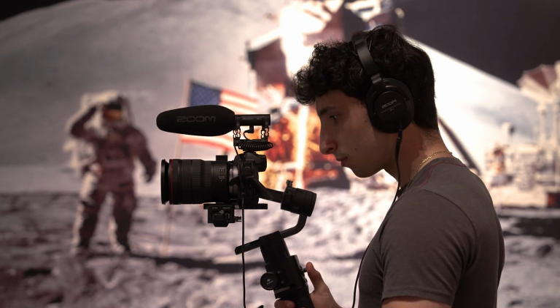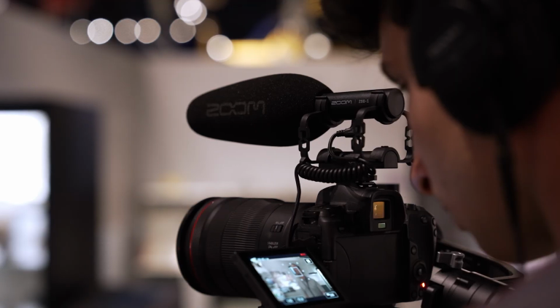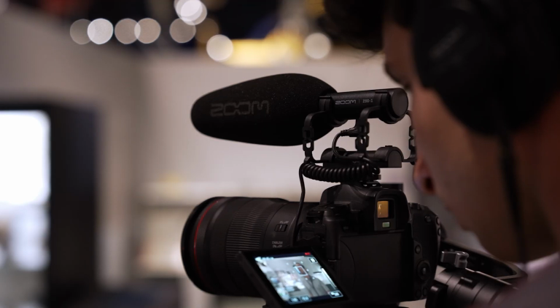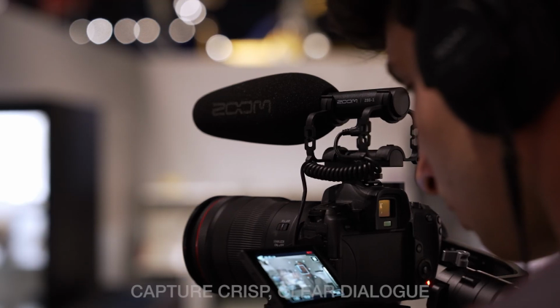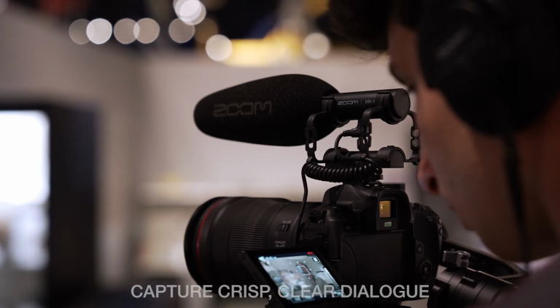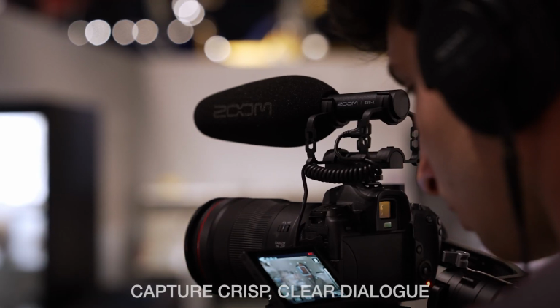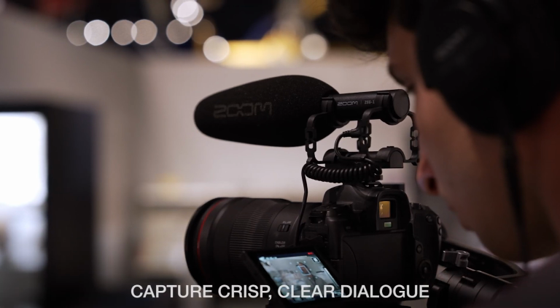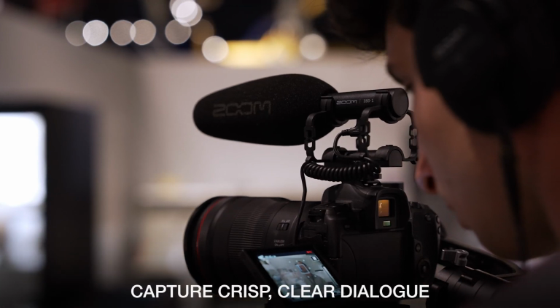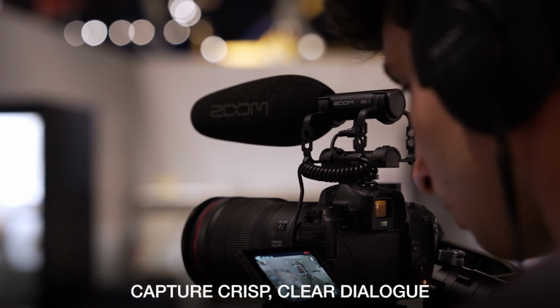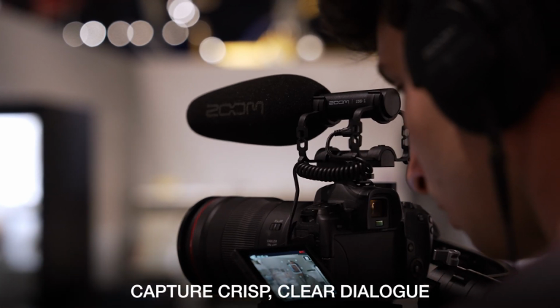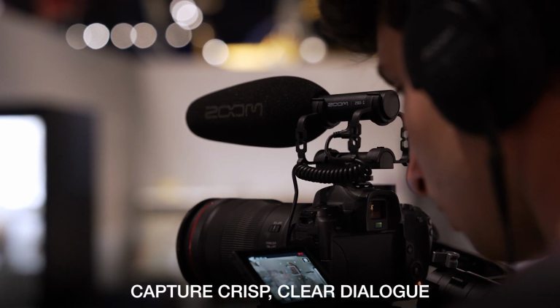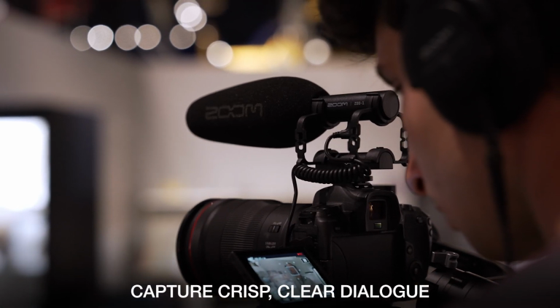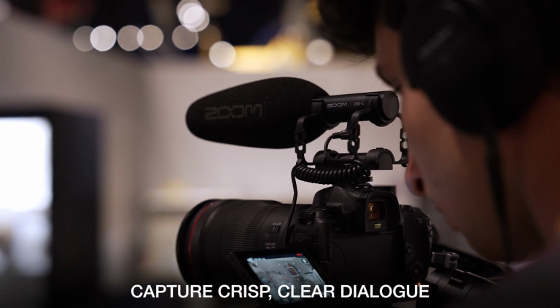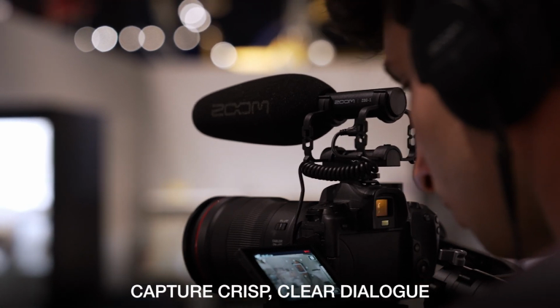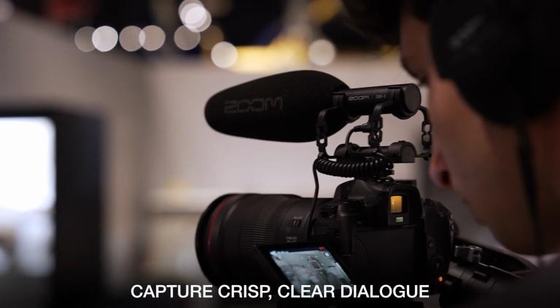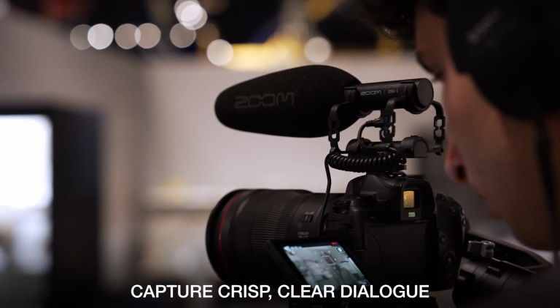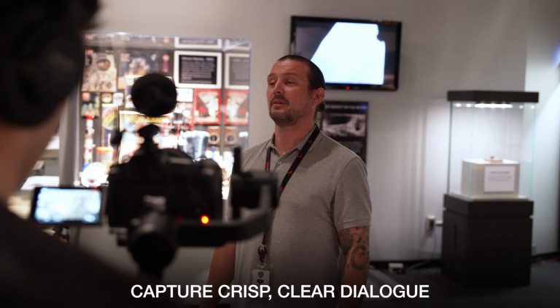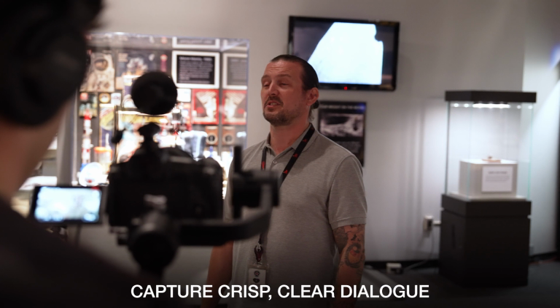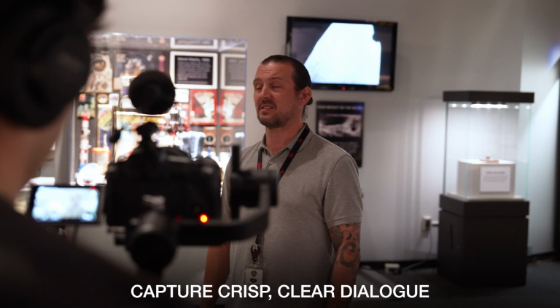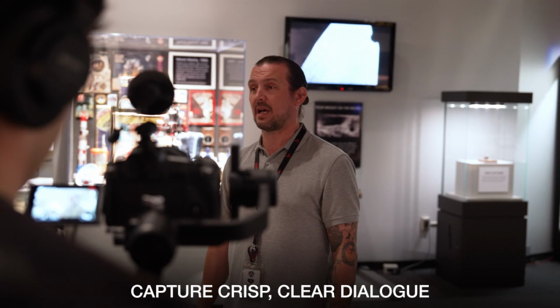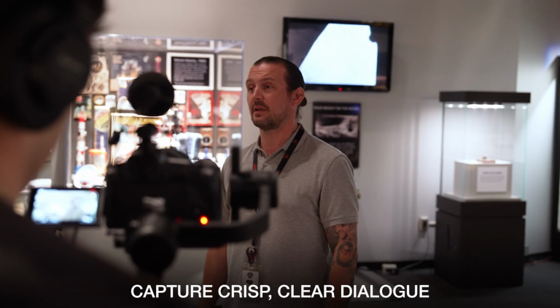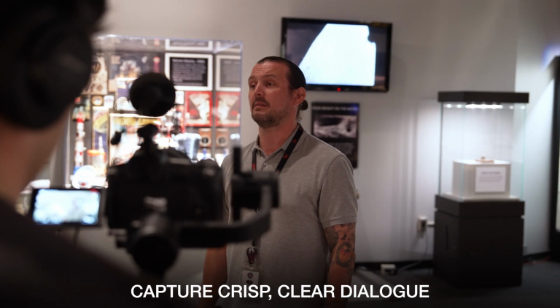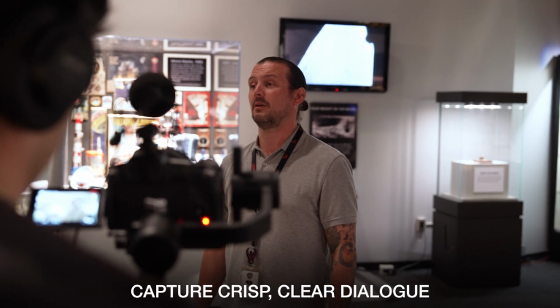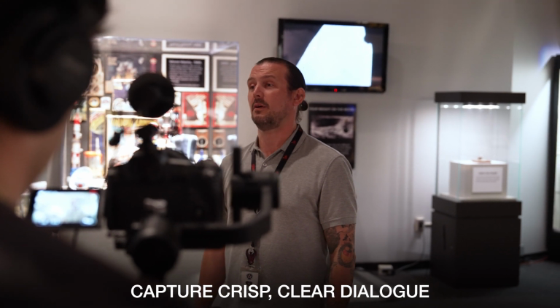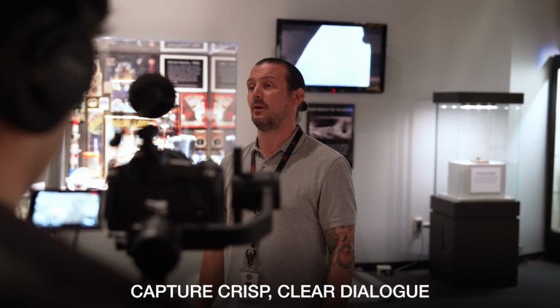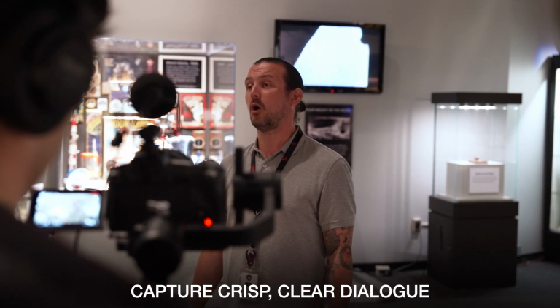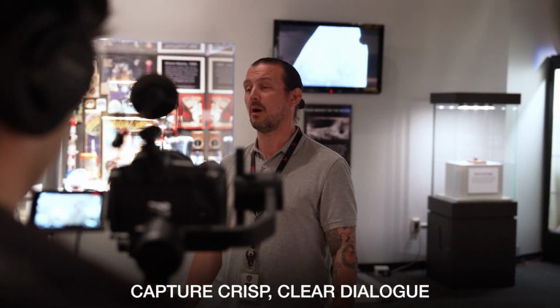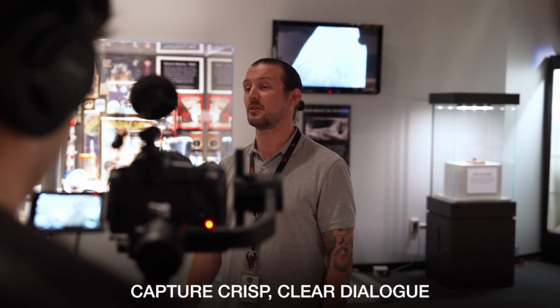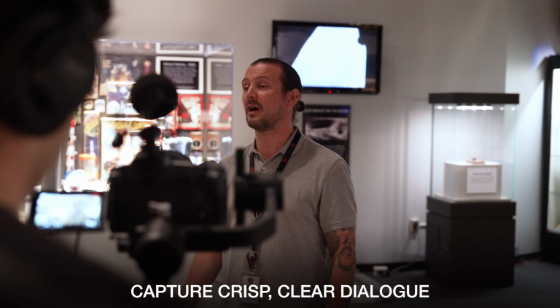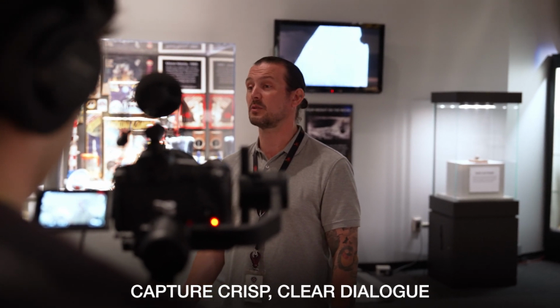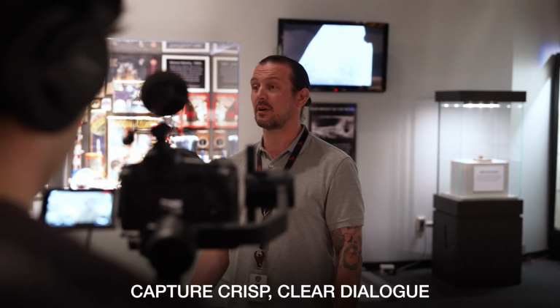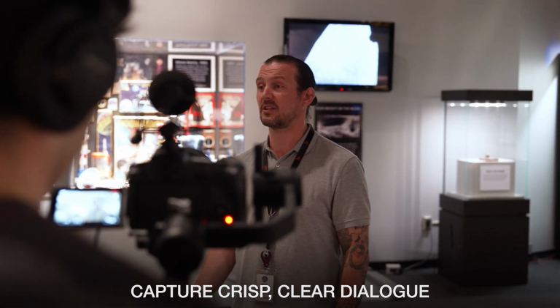Easily move around and track the action for documentaries or event B-roll, and quickly jump into interviews to capture crisp dialogue.